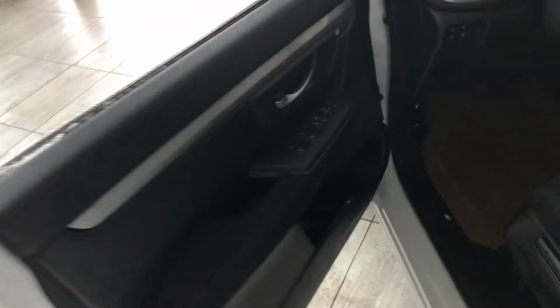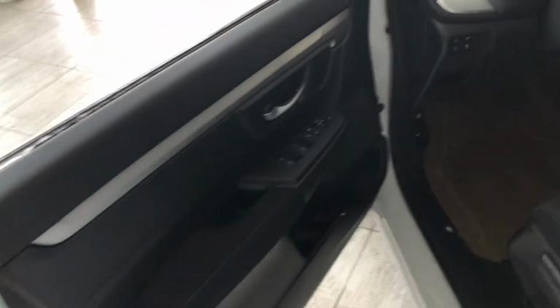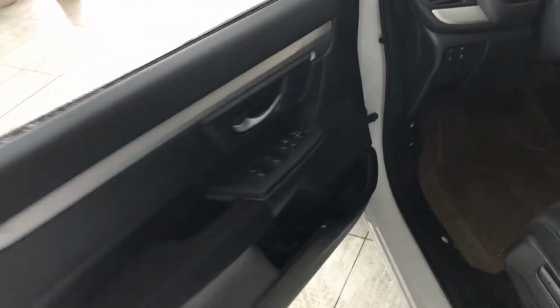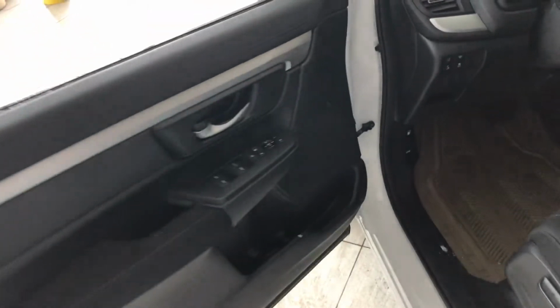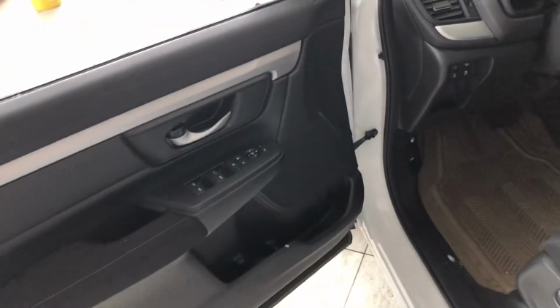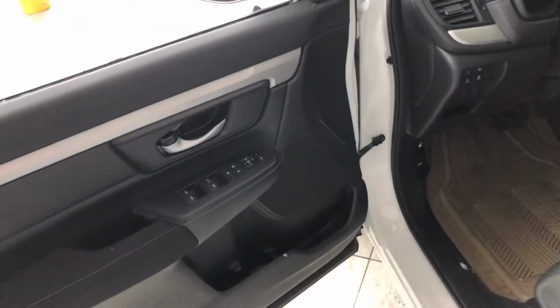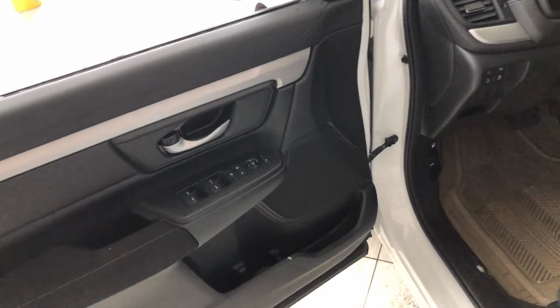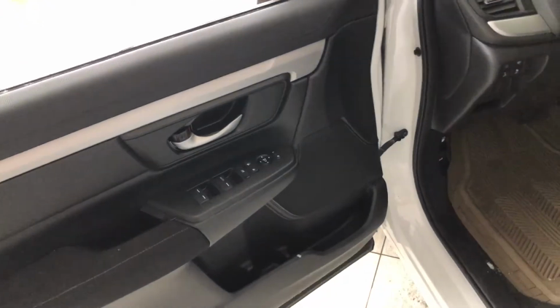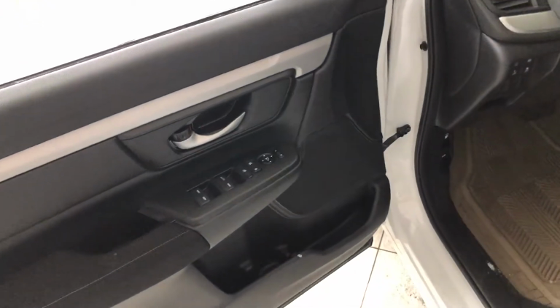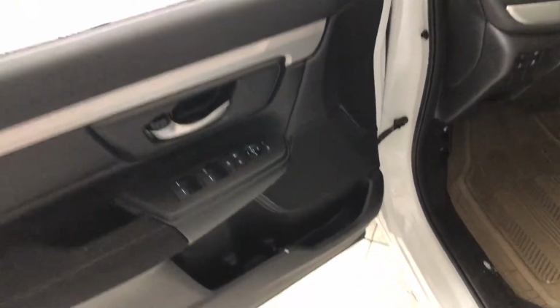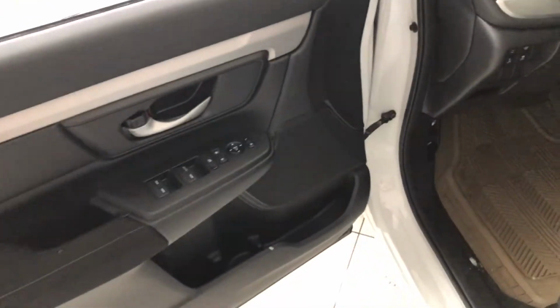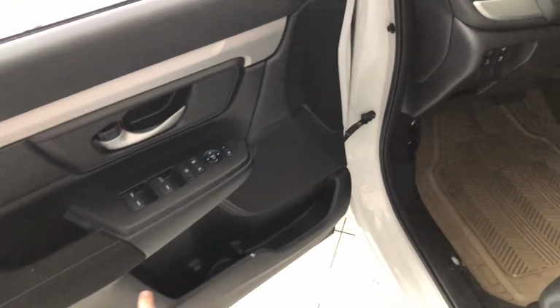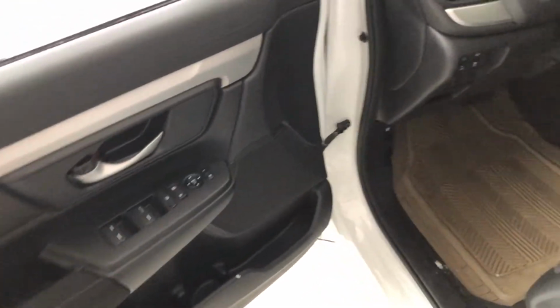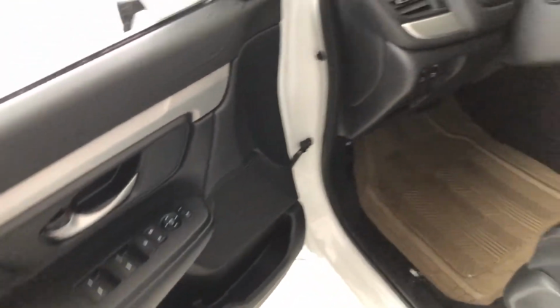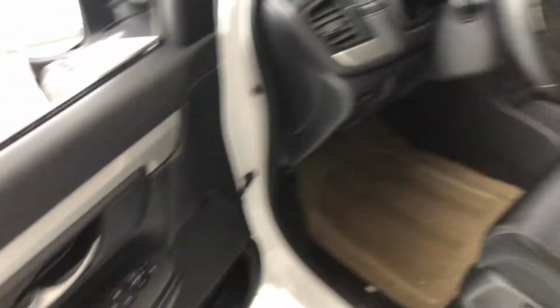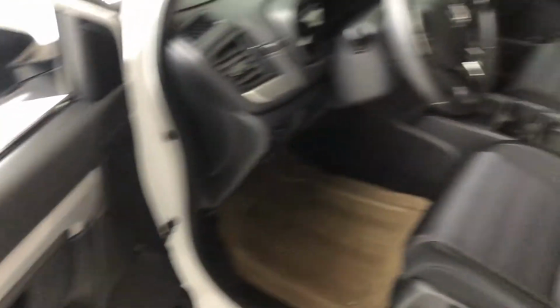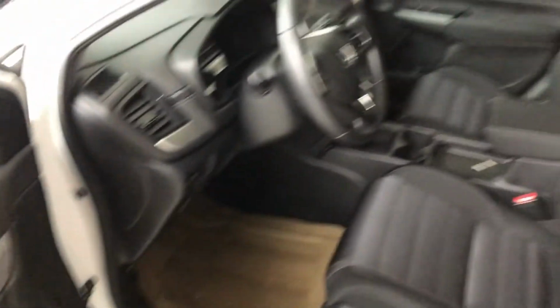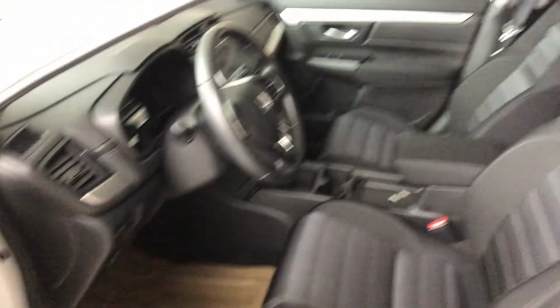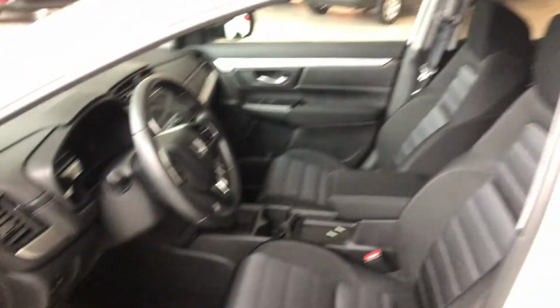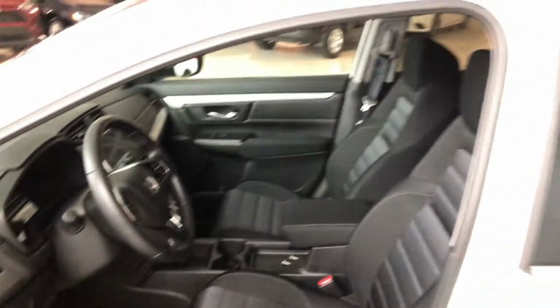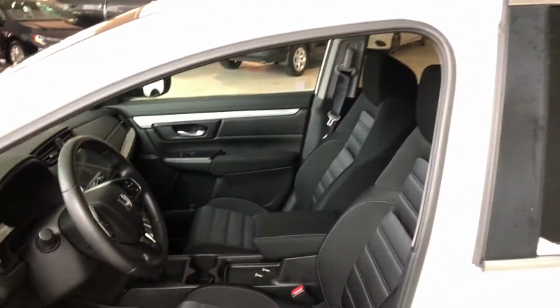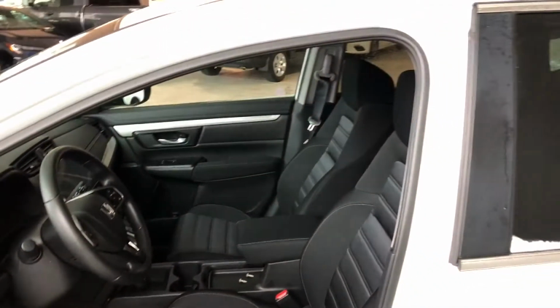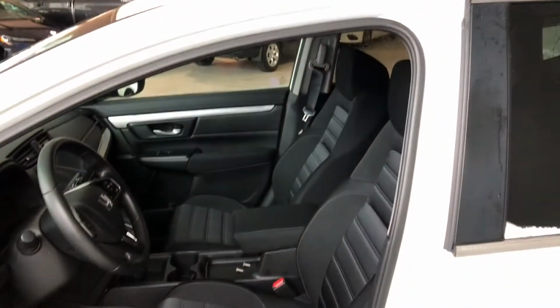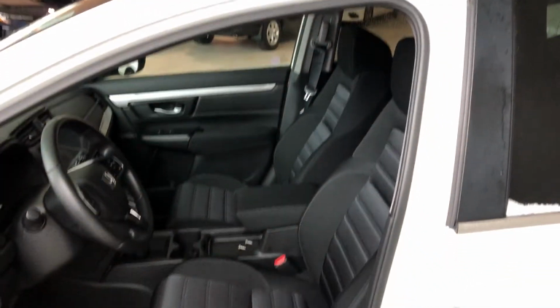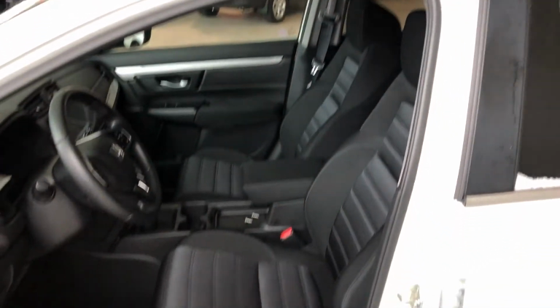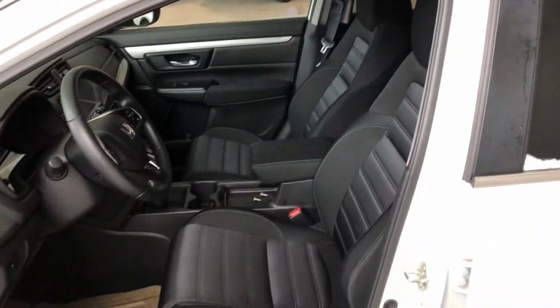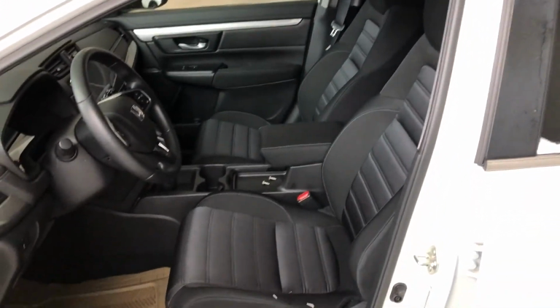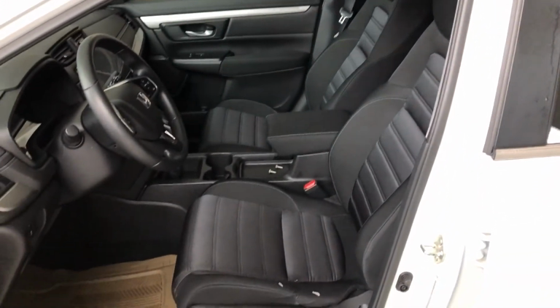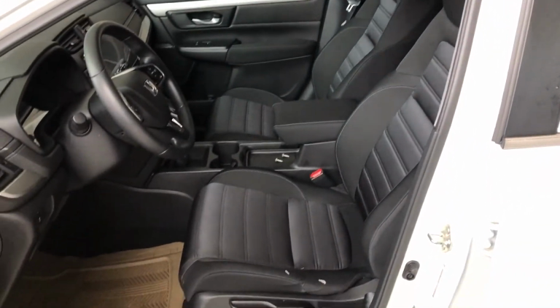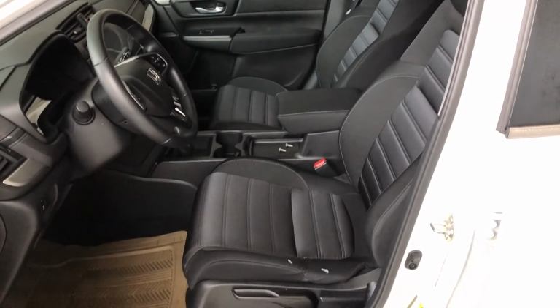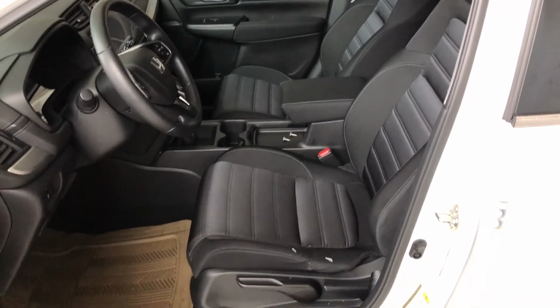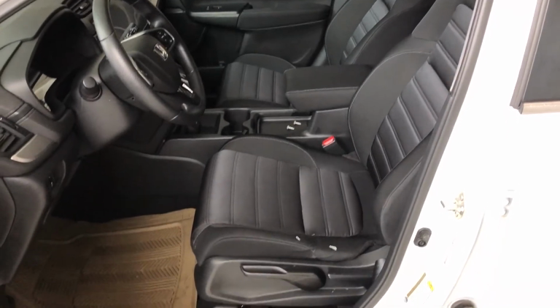Inside the door you have your power windows, locks, mirrors, and some storage on the bottom. Inside, this Honda comes equipped with black fabric seating and all-weather mats.